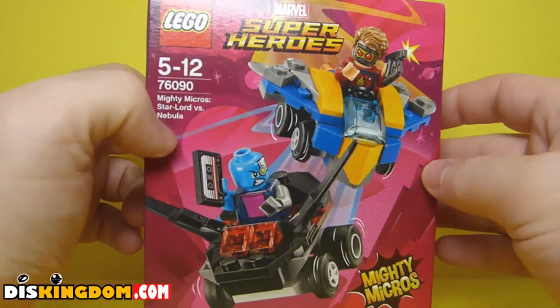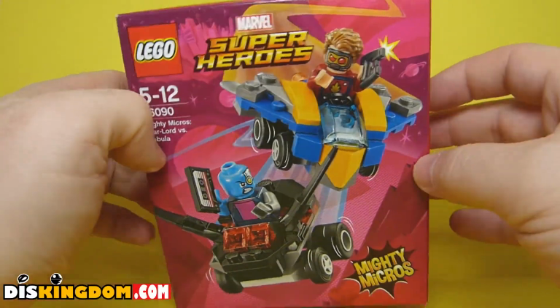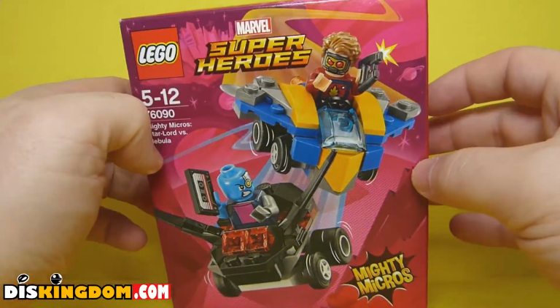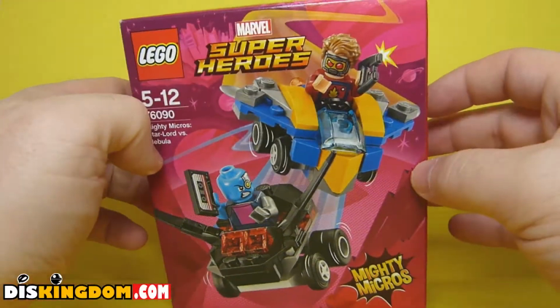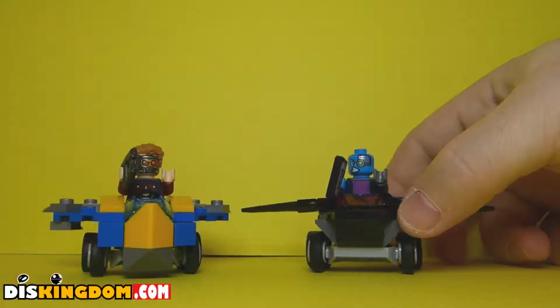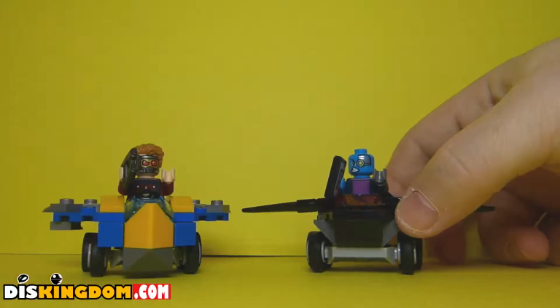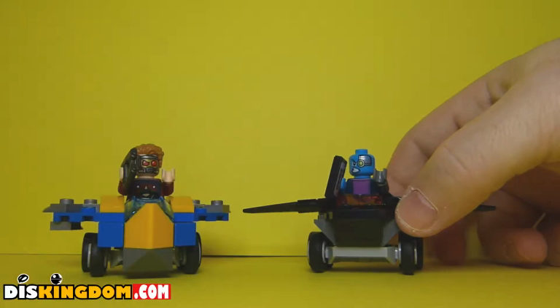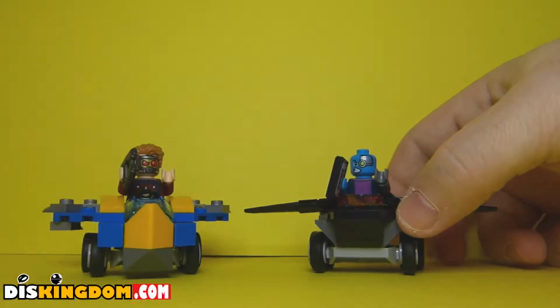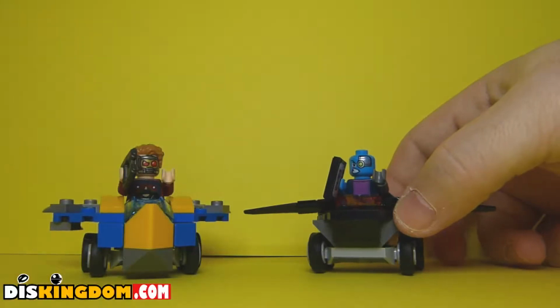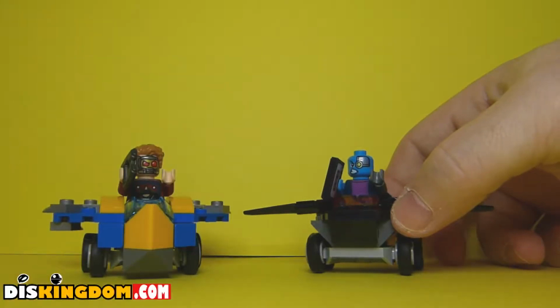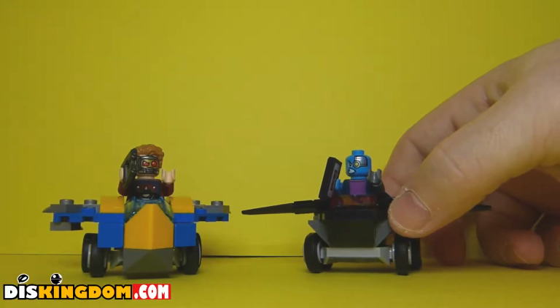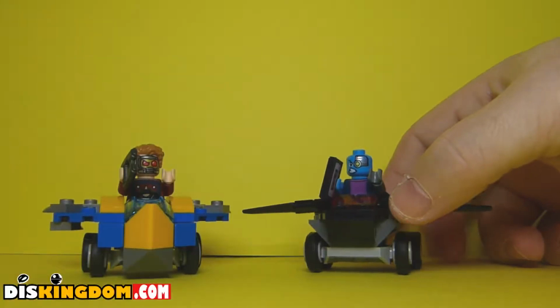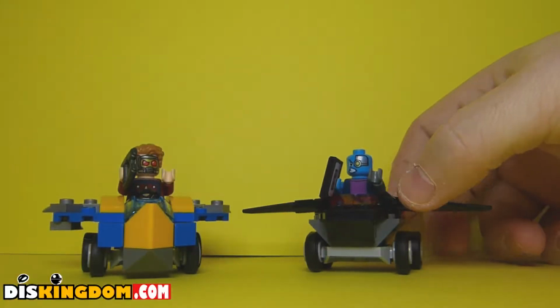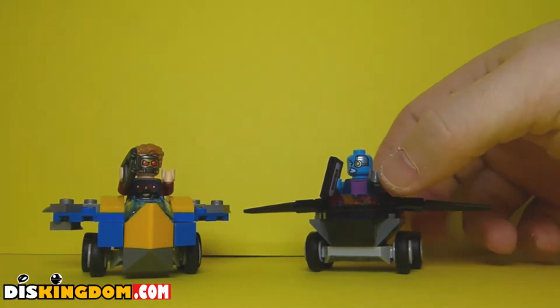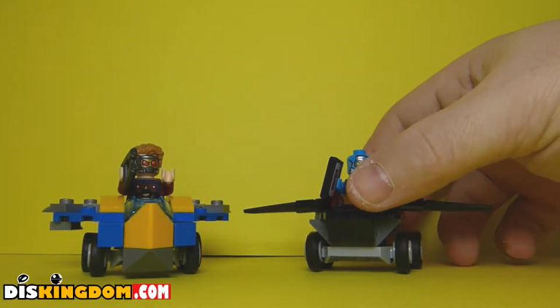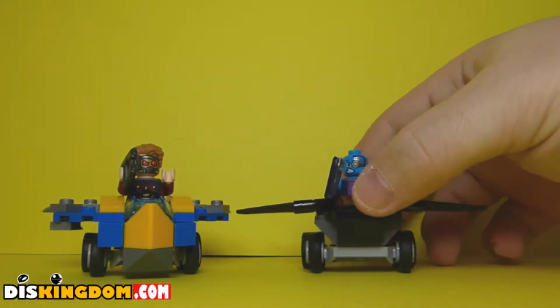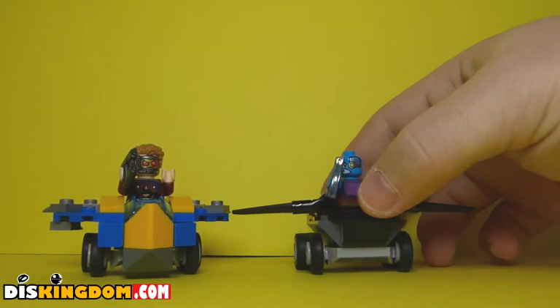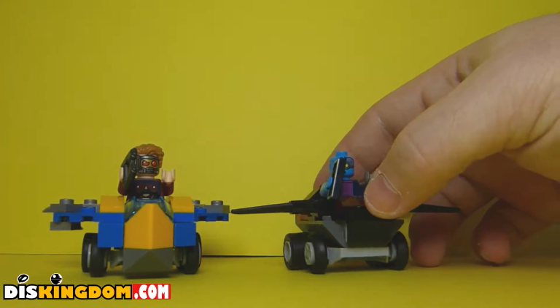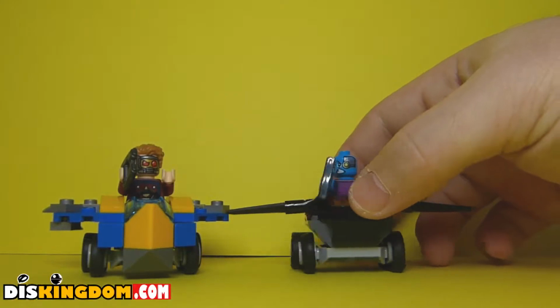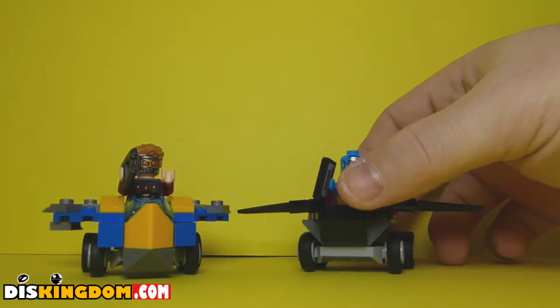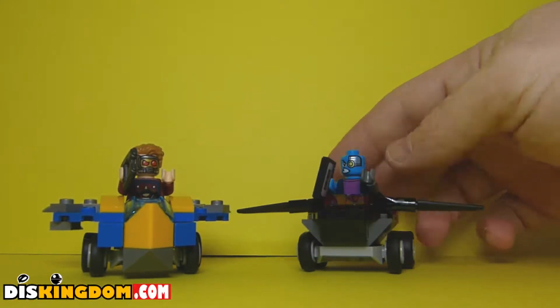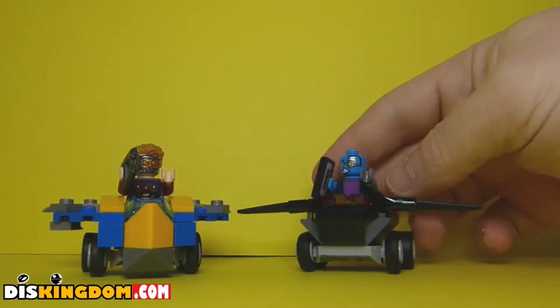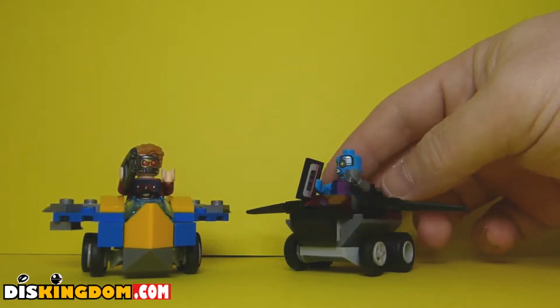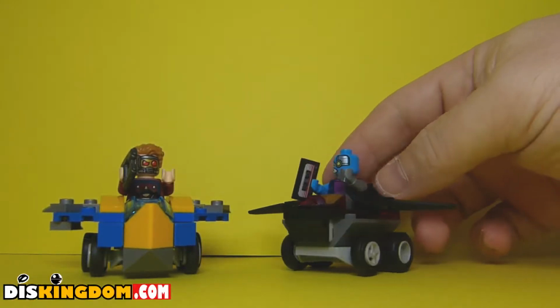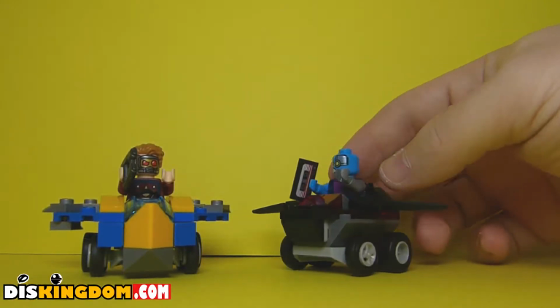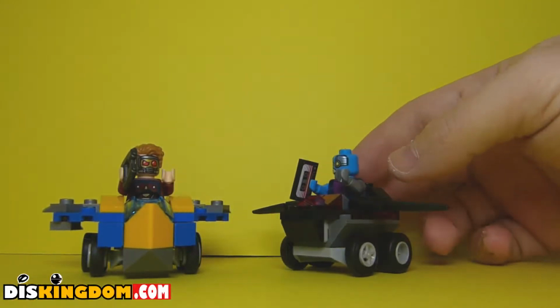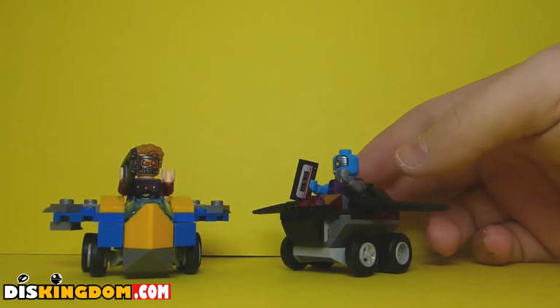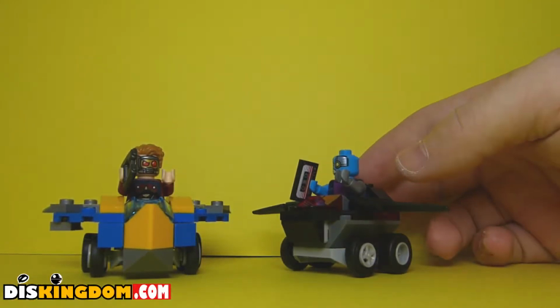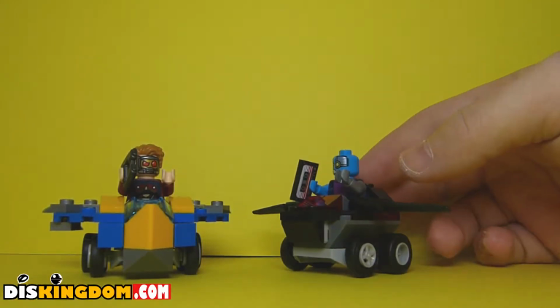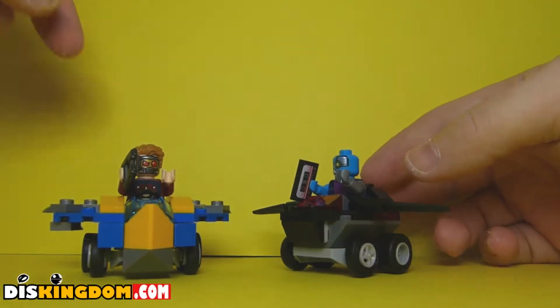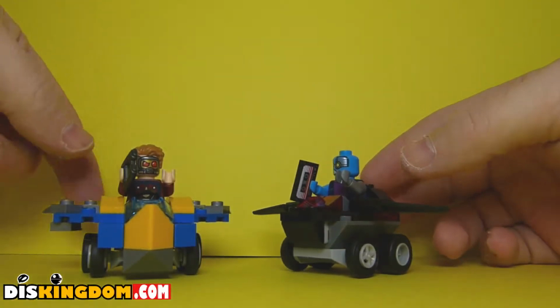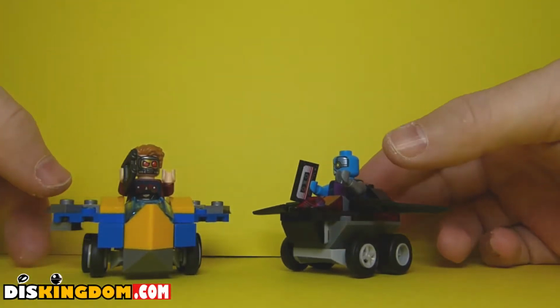We have now built the two figures and also the two little vehicles. As you can see here, they look pretty cool.